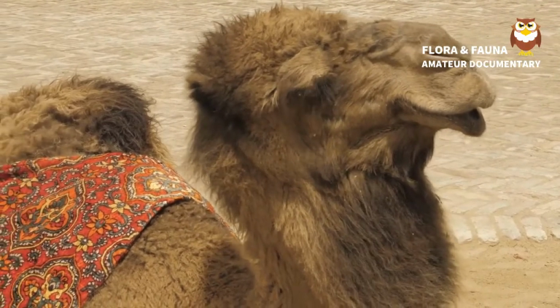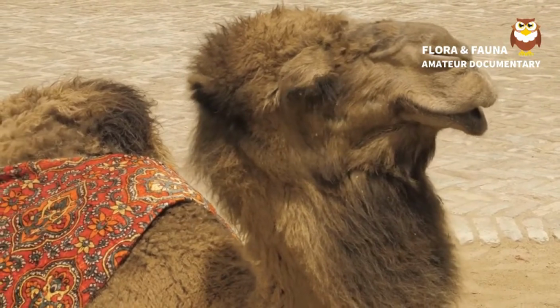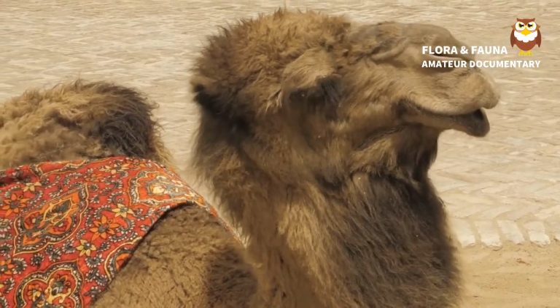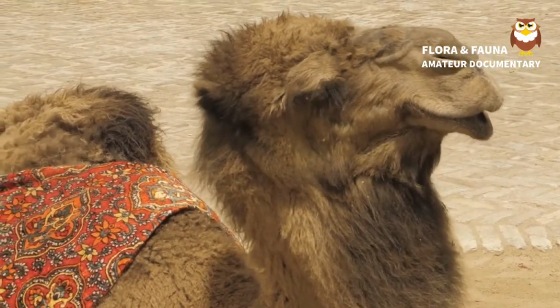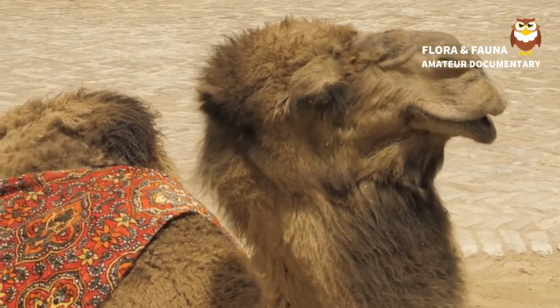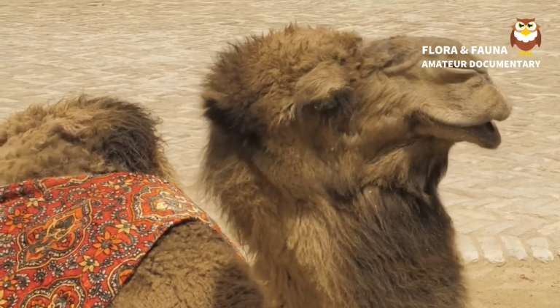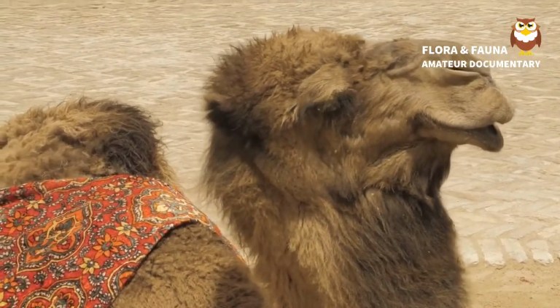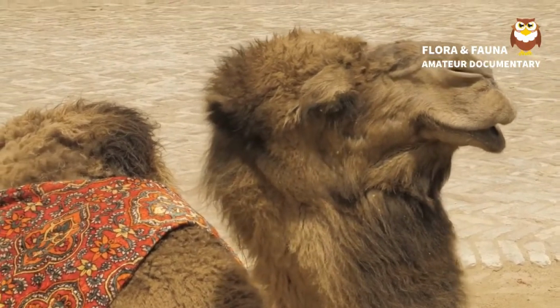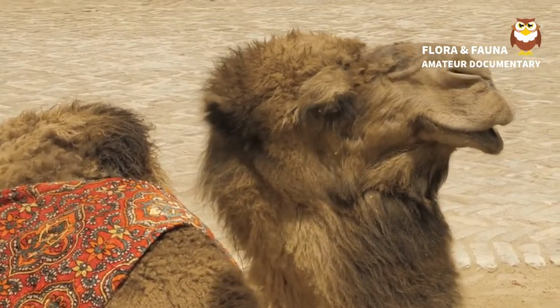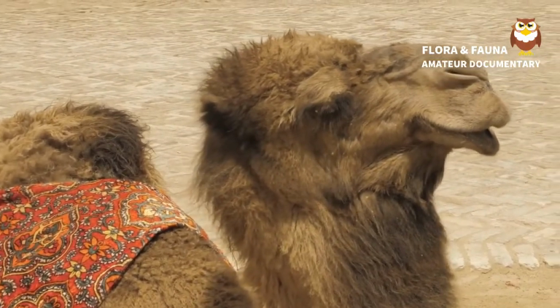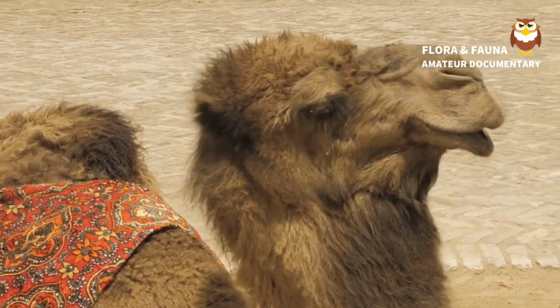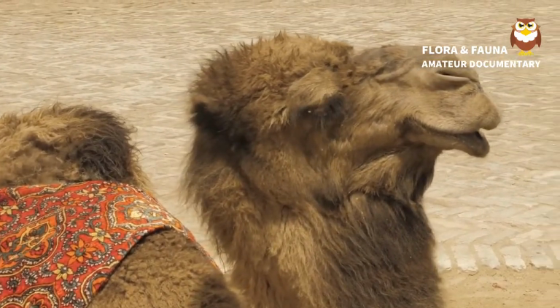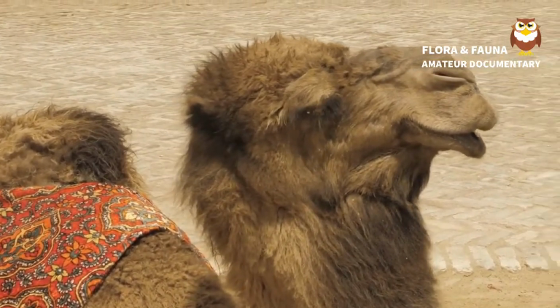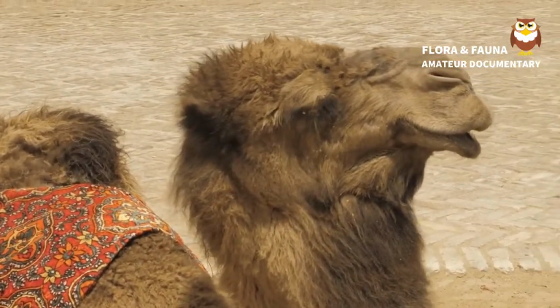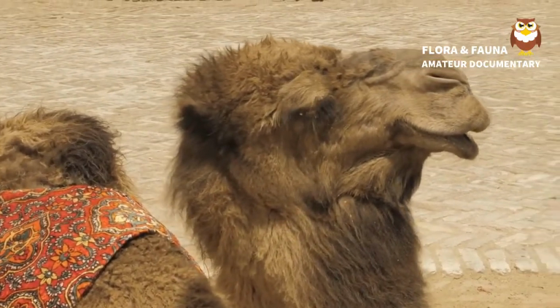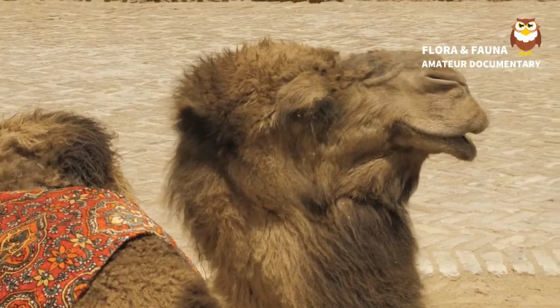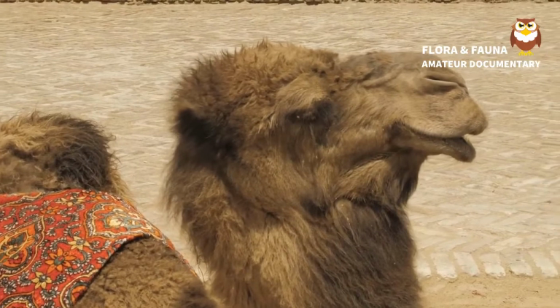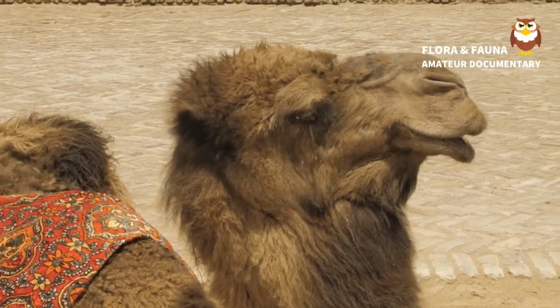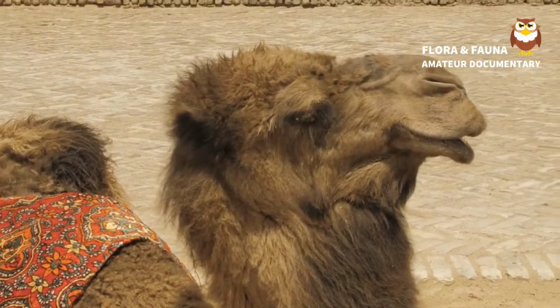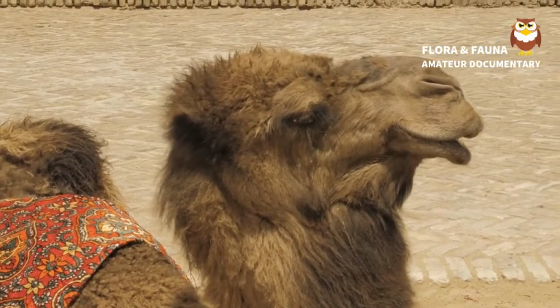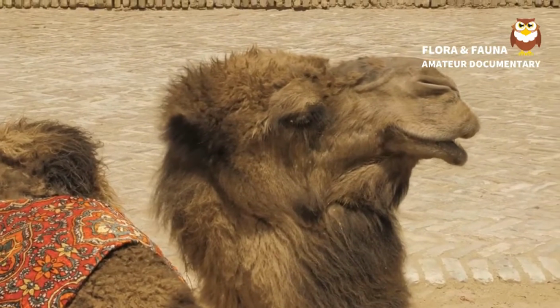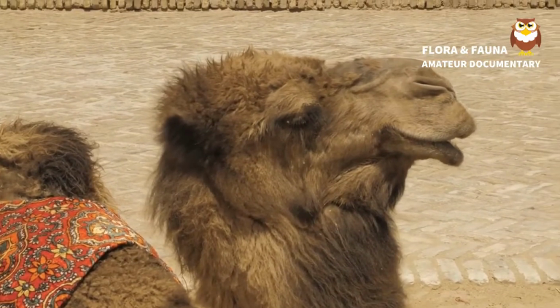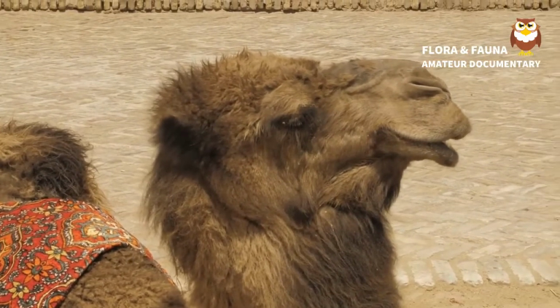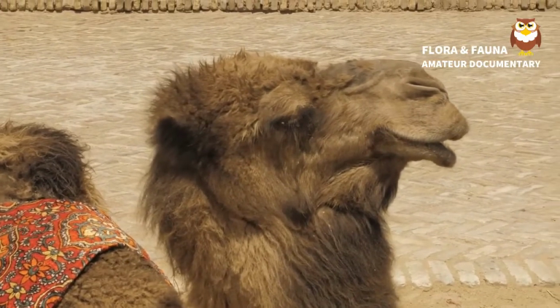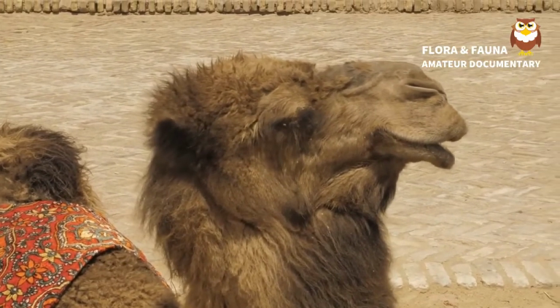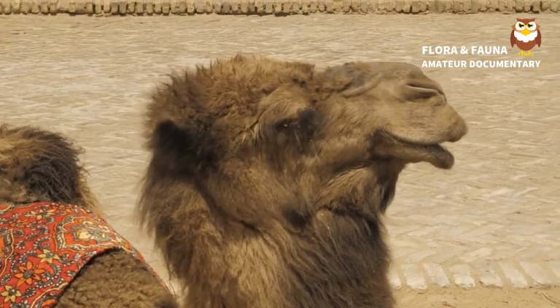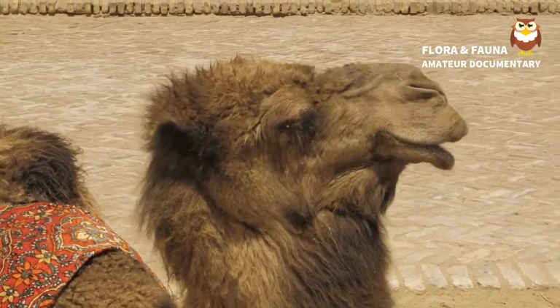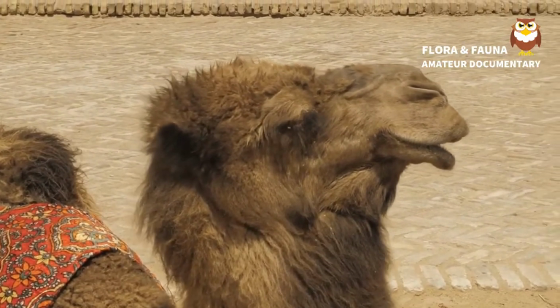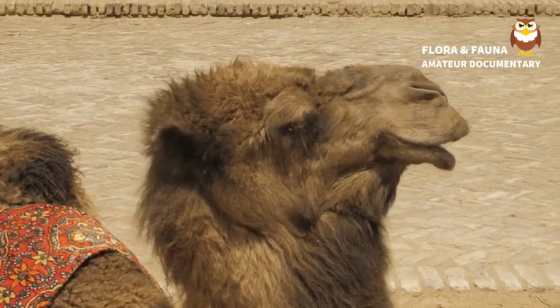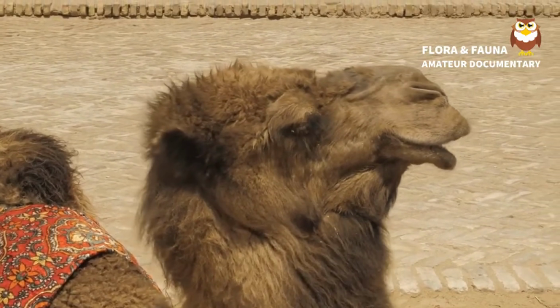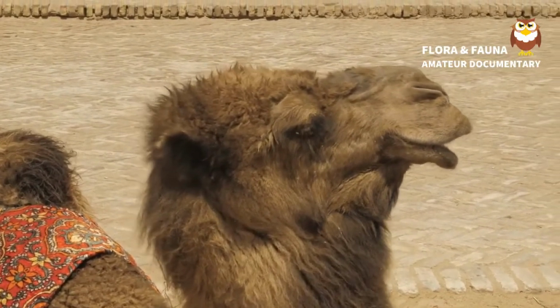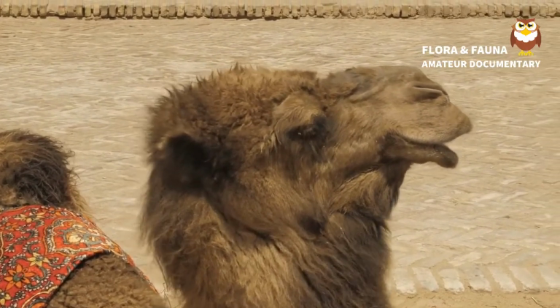Here is the classification of camels, according to the Integrated Taxonomic Information System.